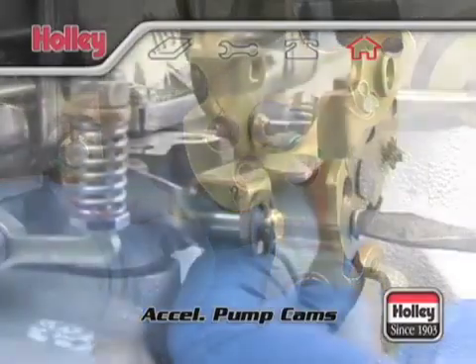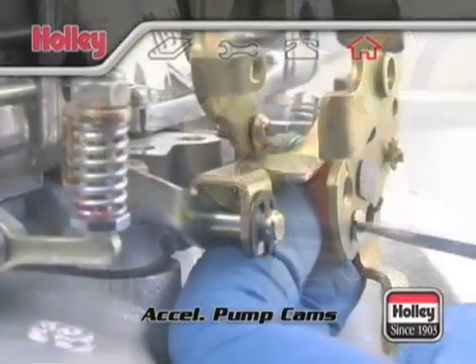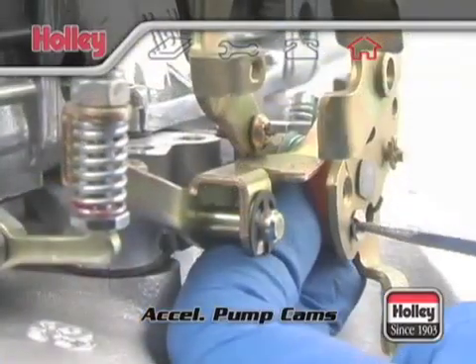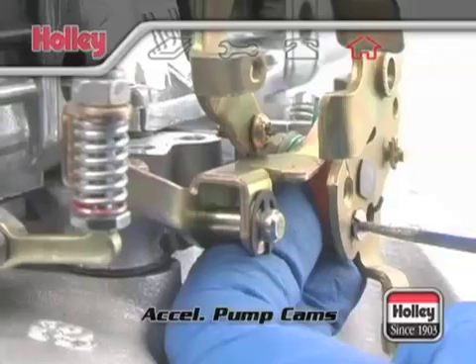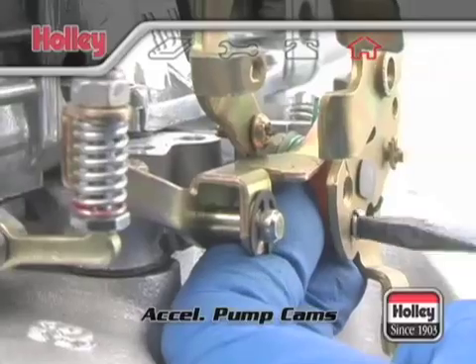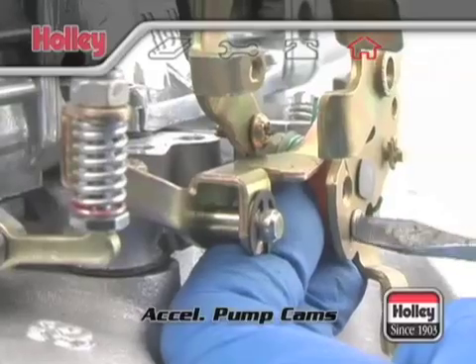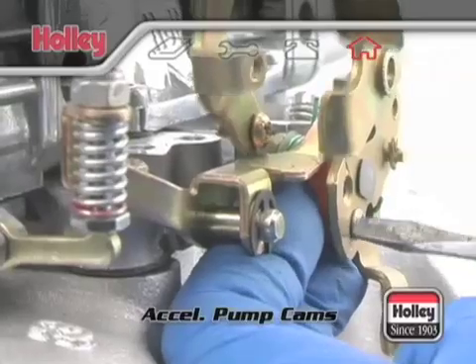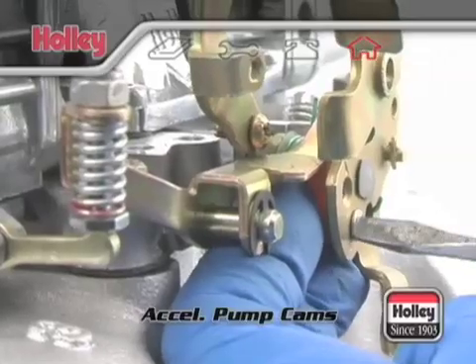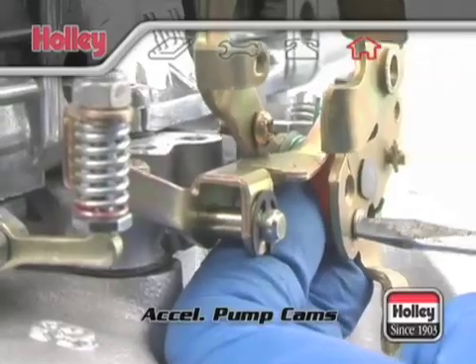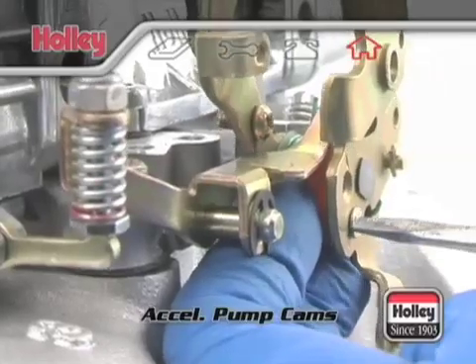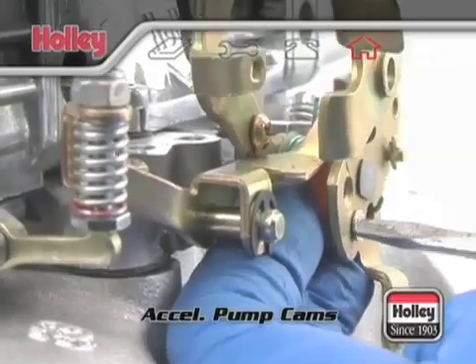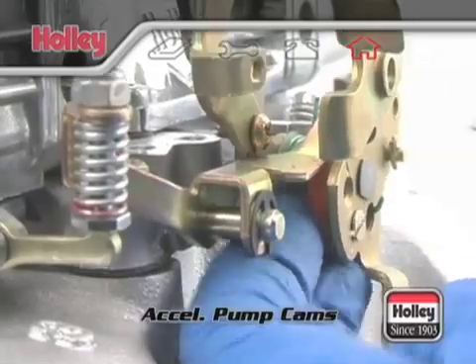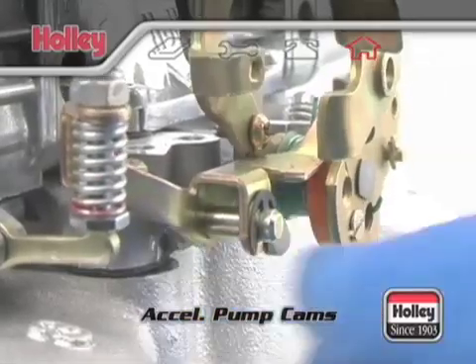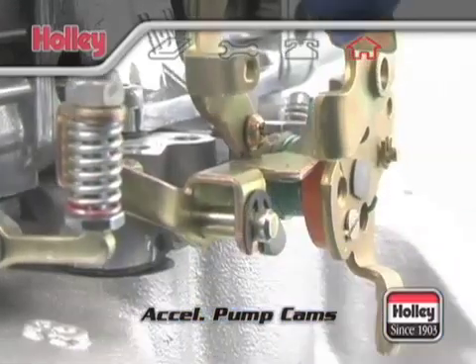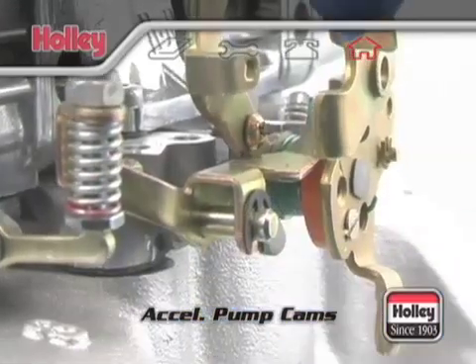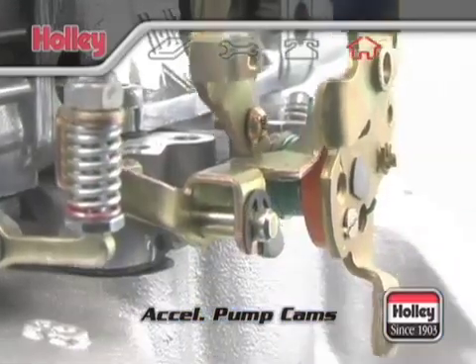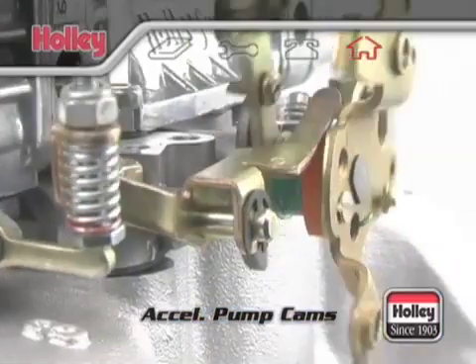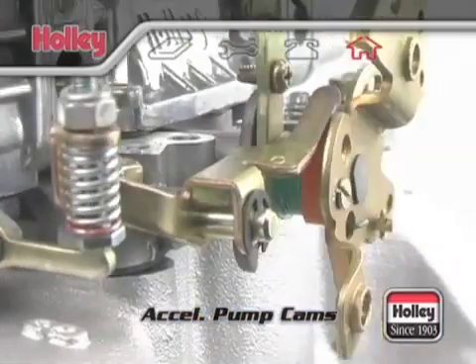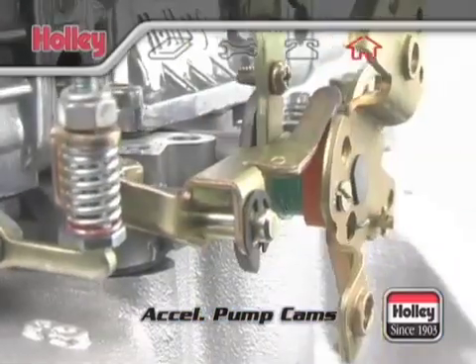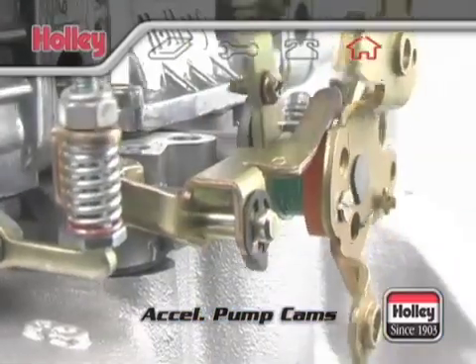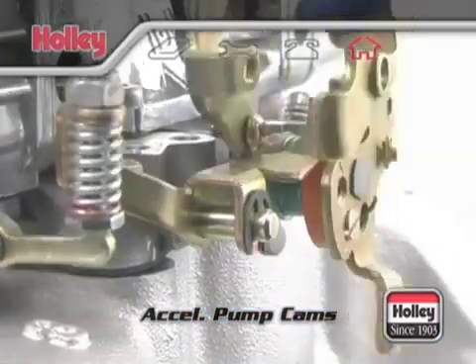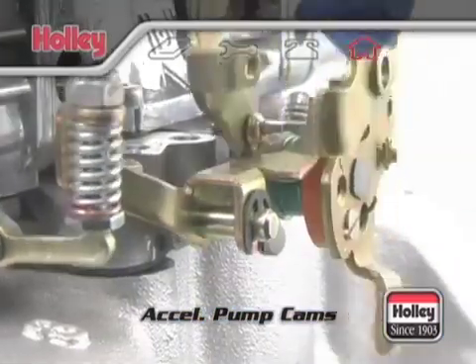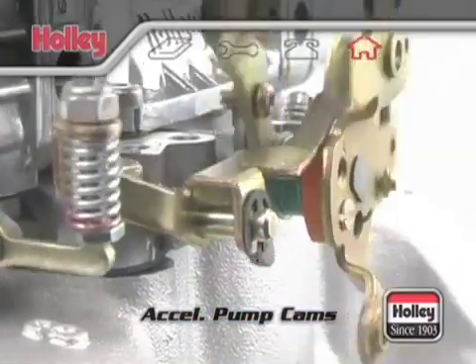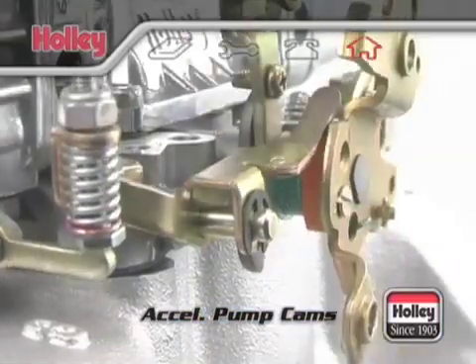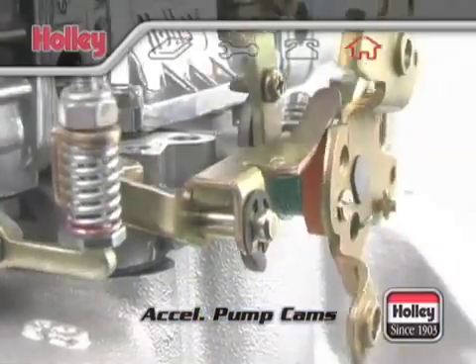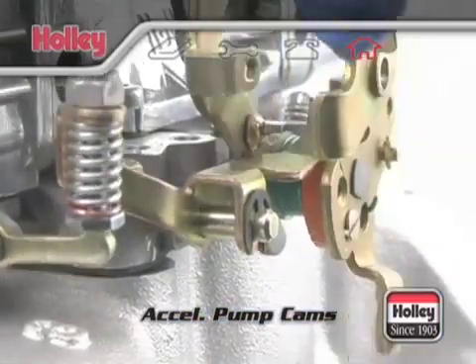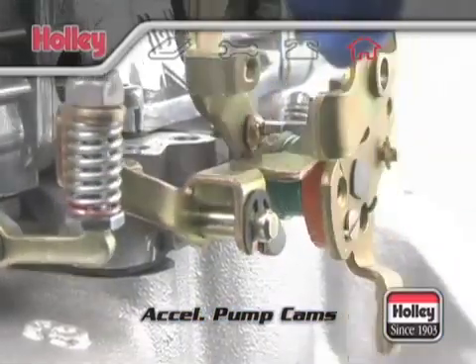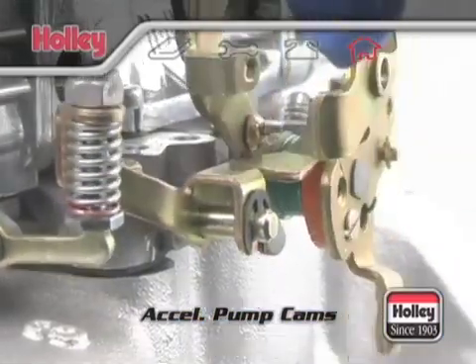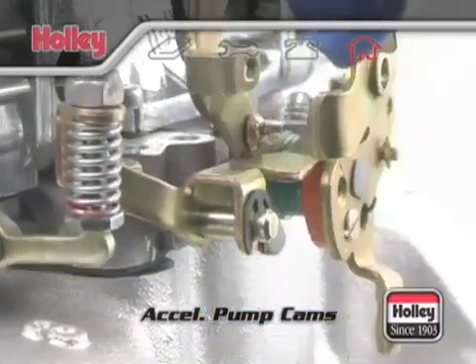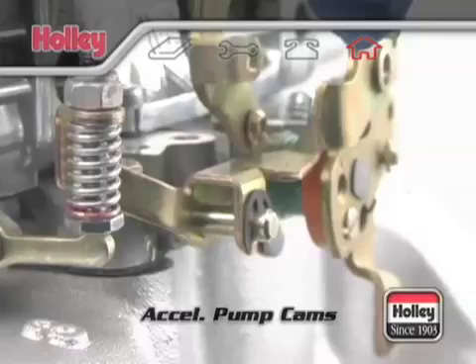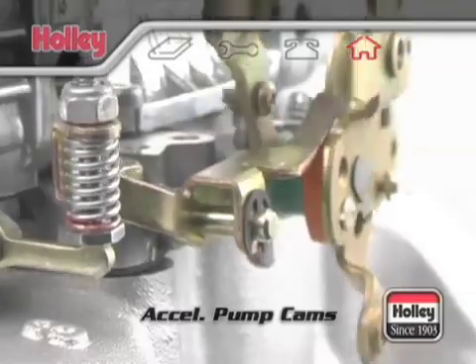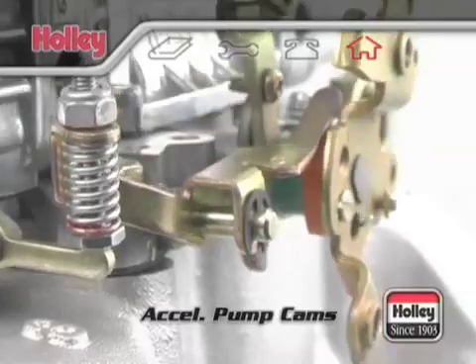Pump arm adjustment and clearance should be checked and verified each and every time the pump cam or pump cam position is changed.